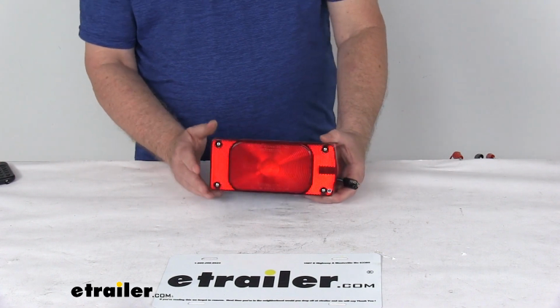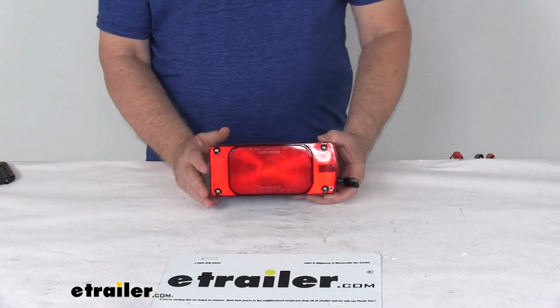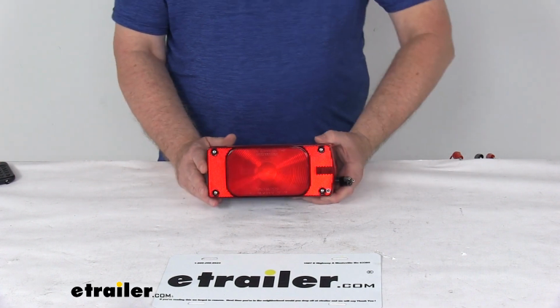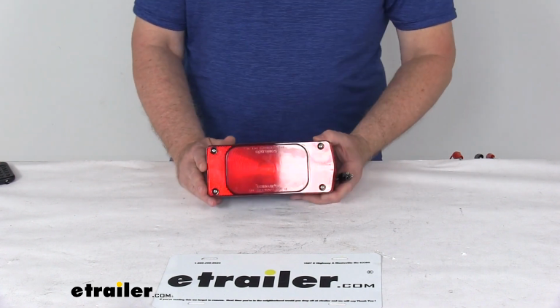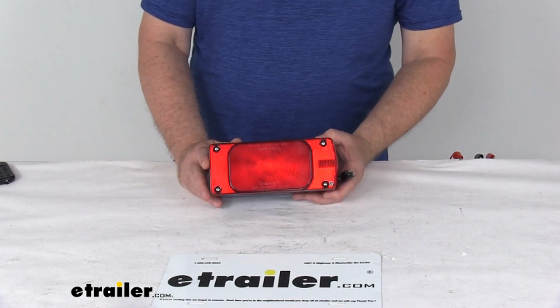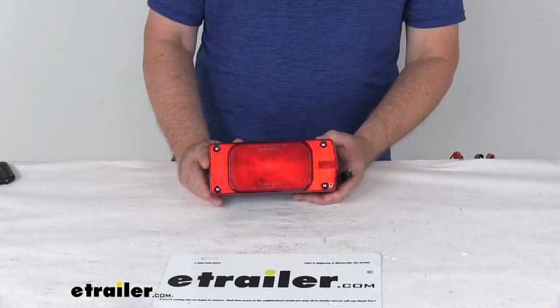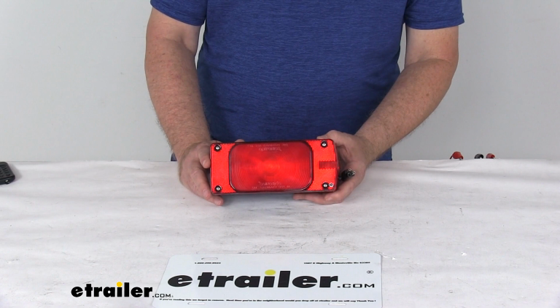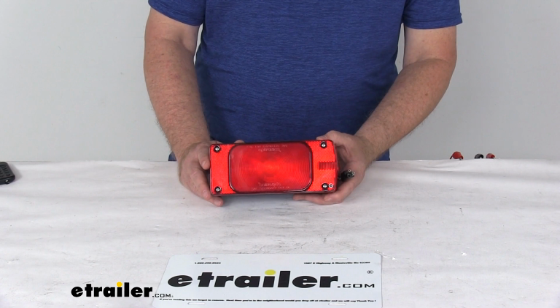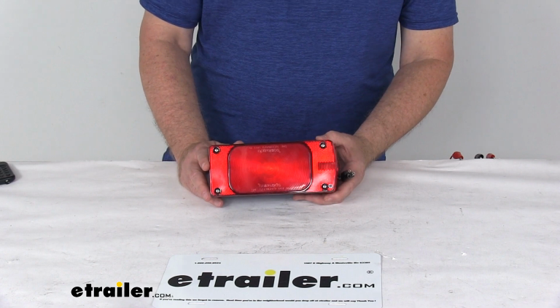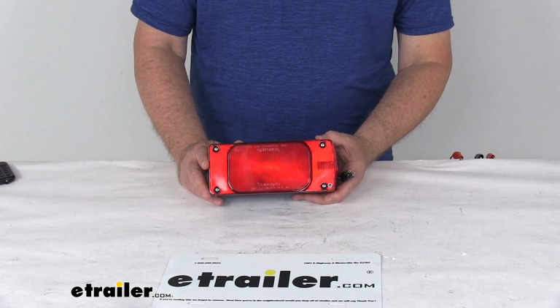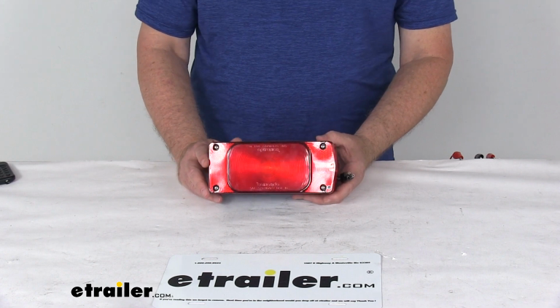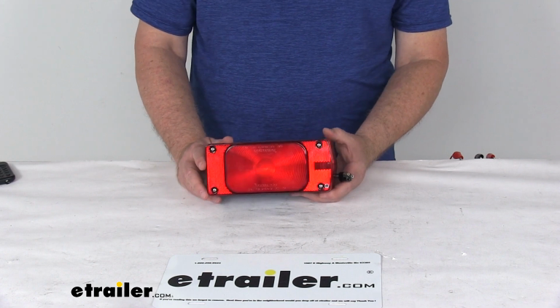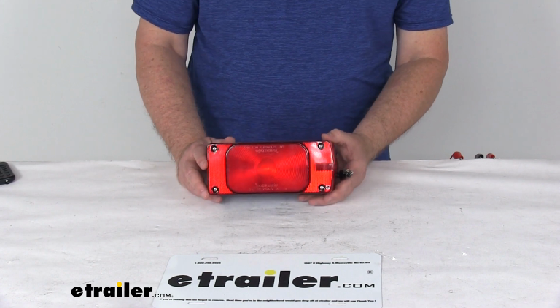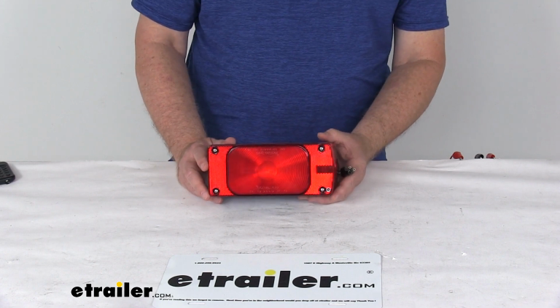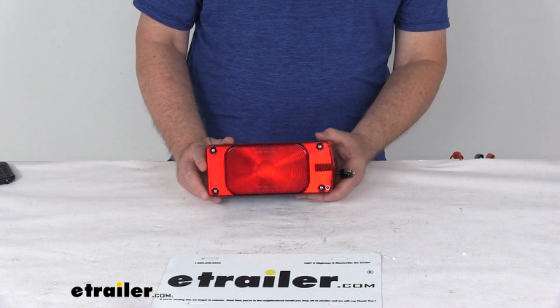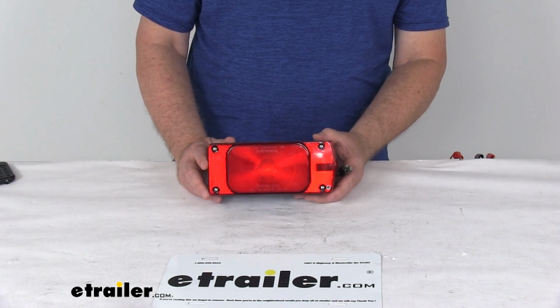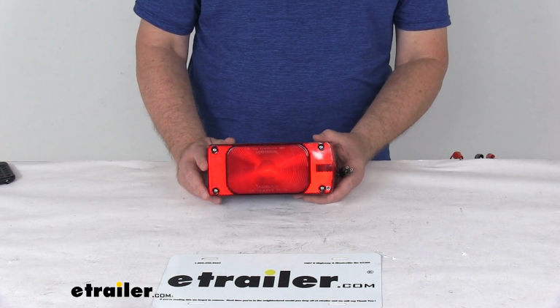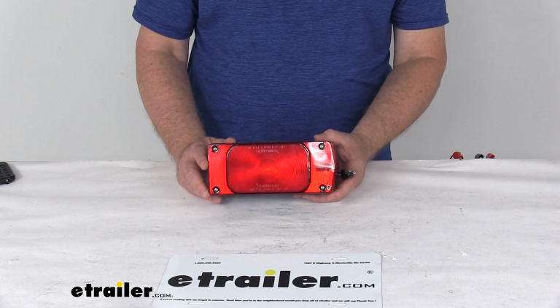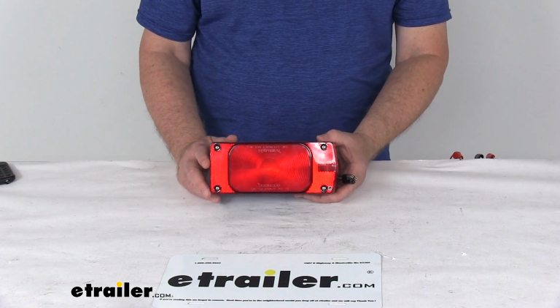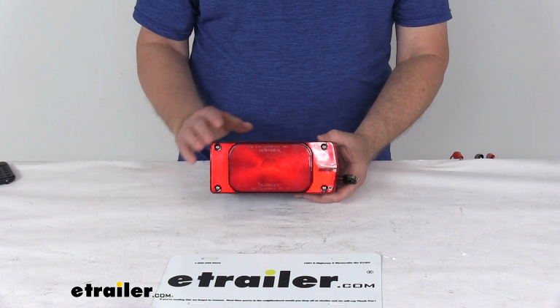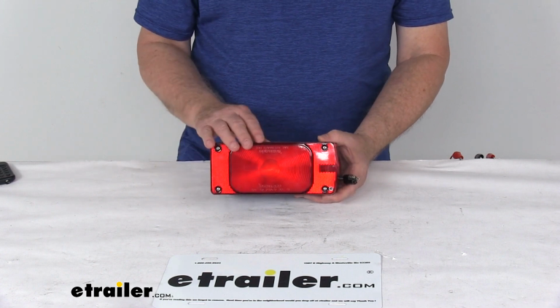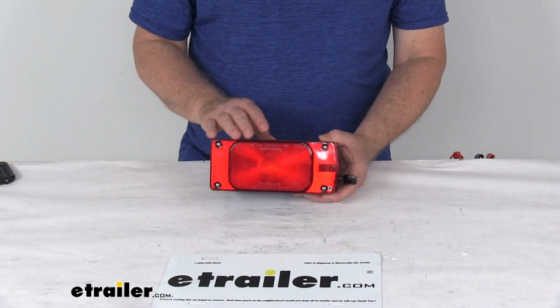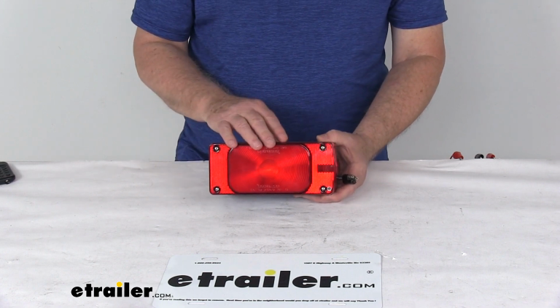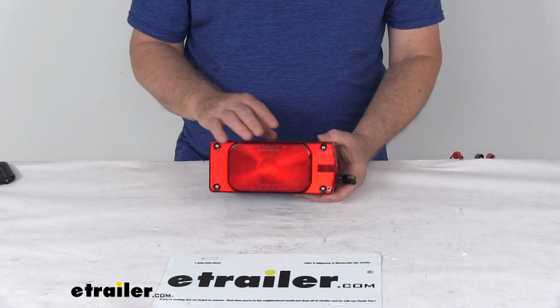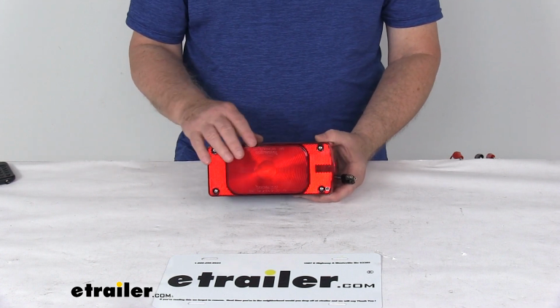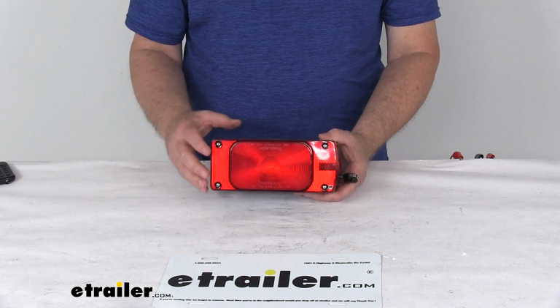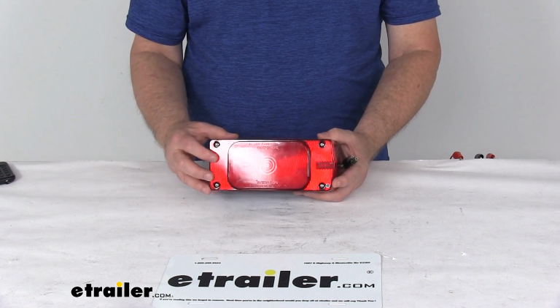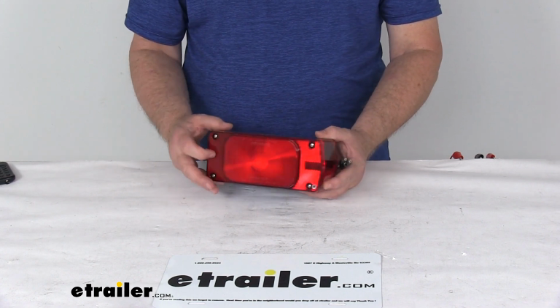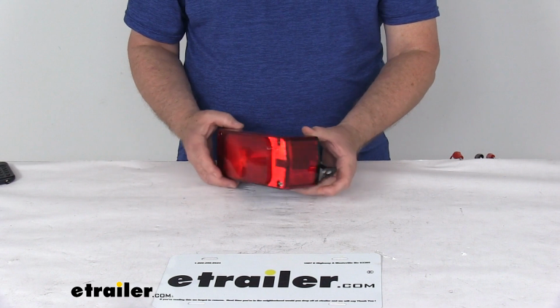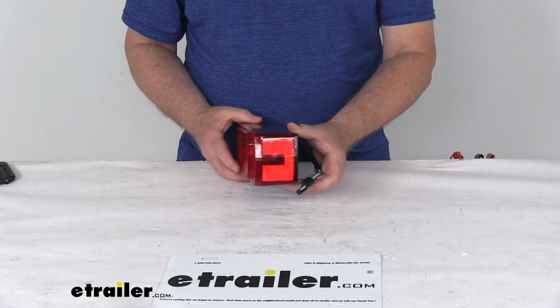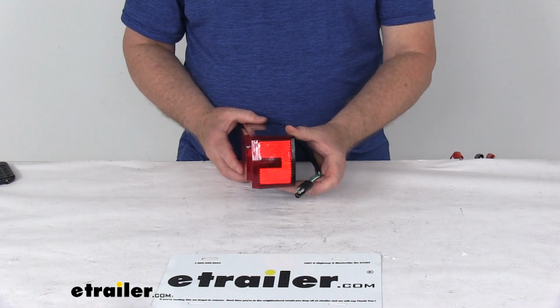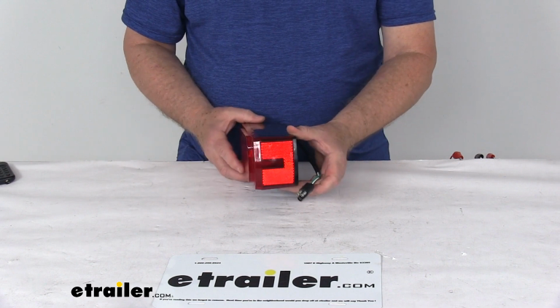This is an LED trailer combination tail light which serves five functions: stop, tail, turn, reflector, and side marker.